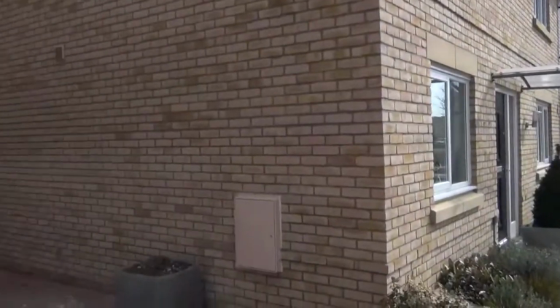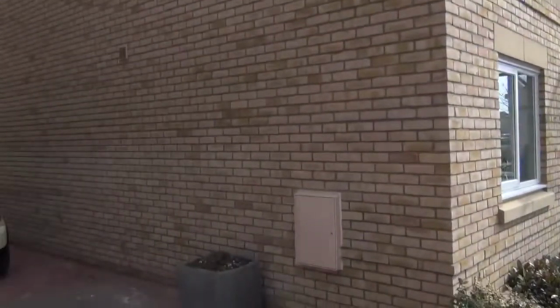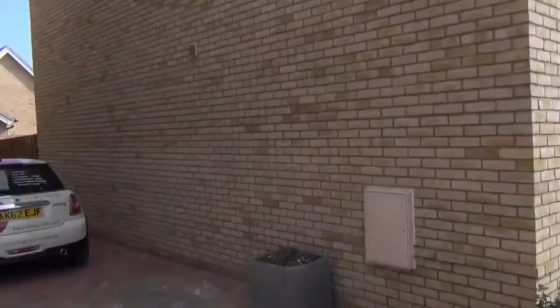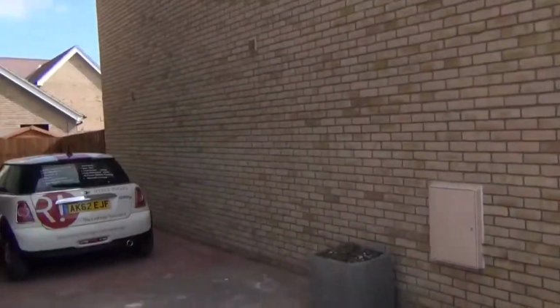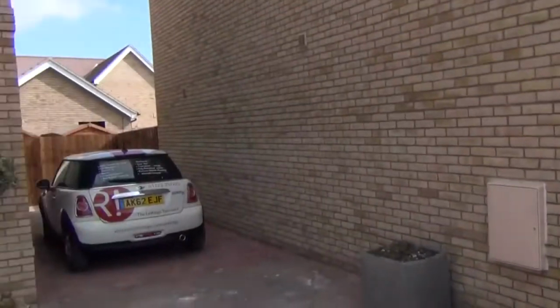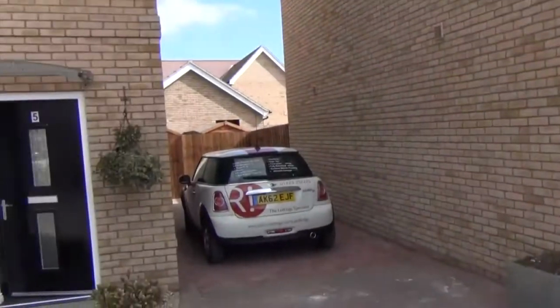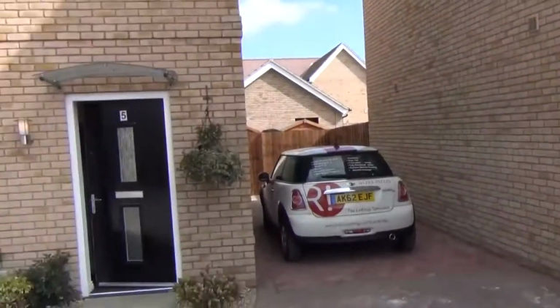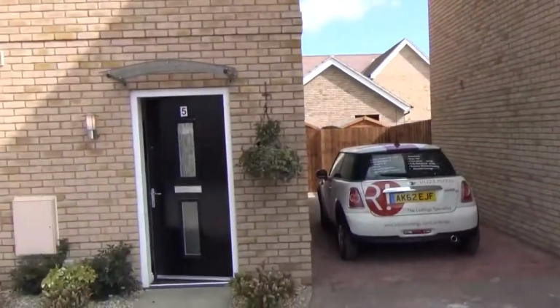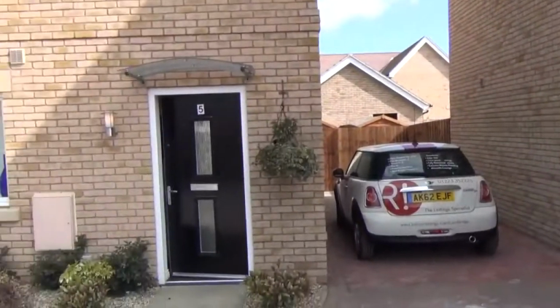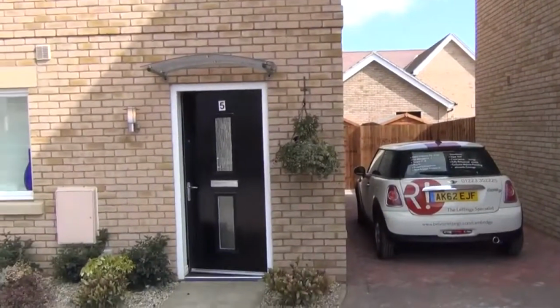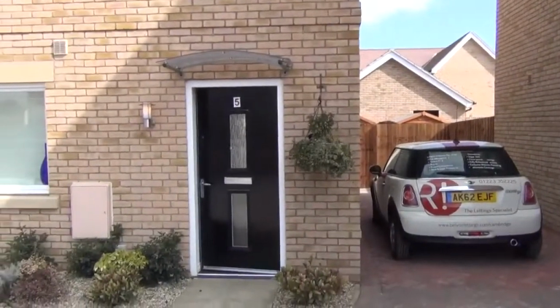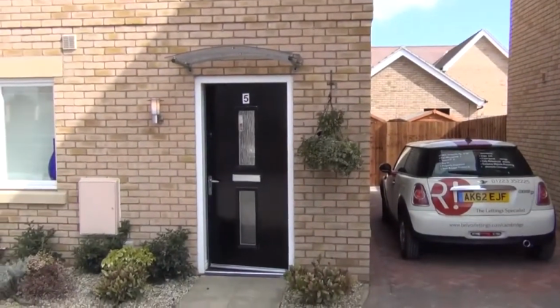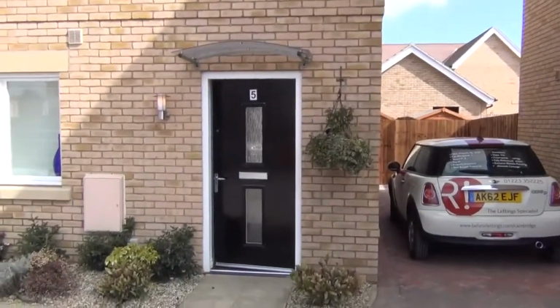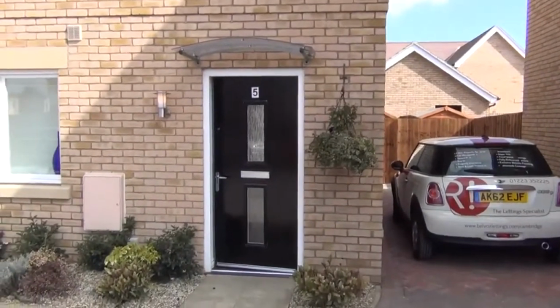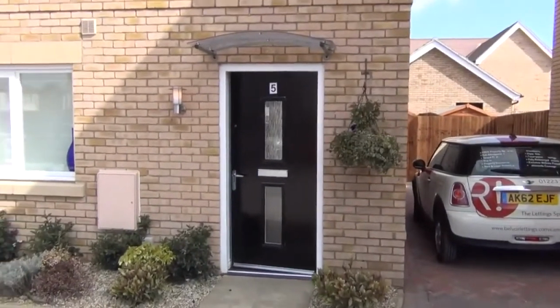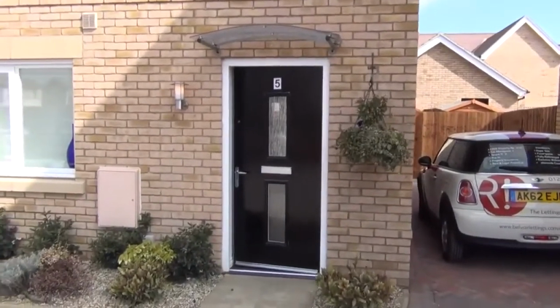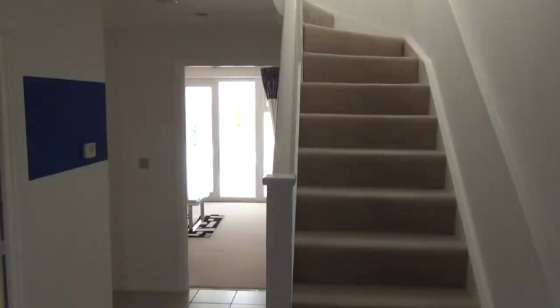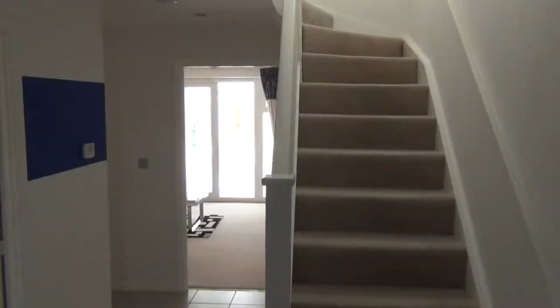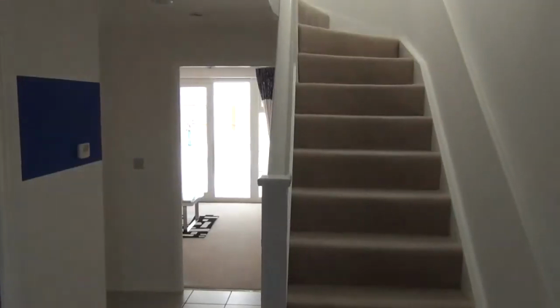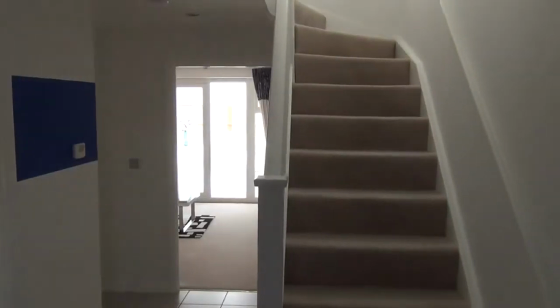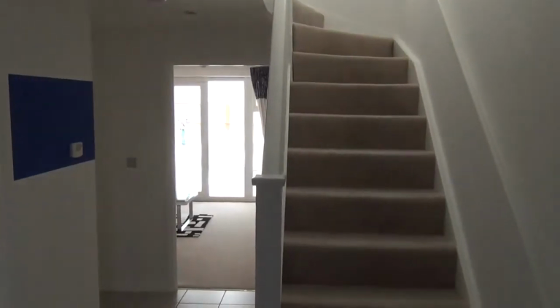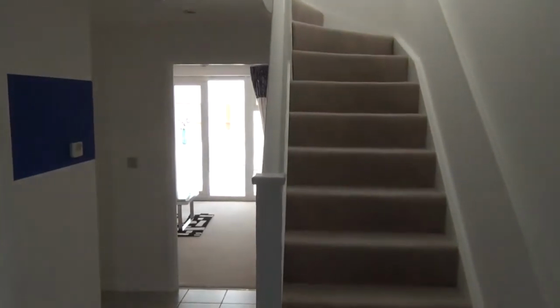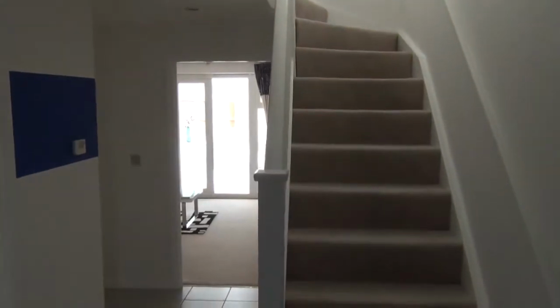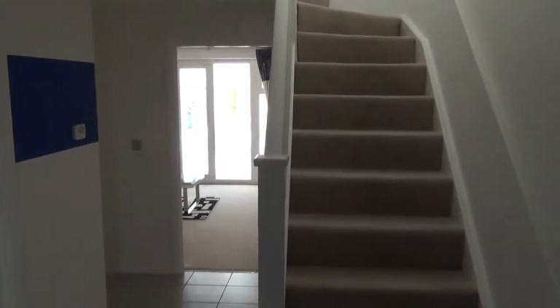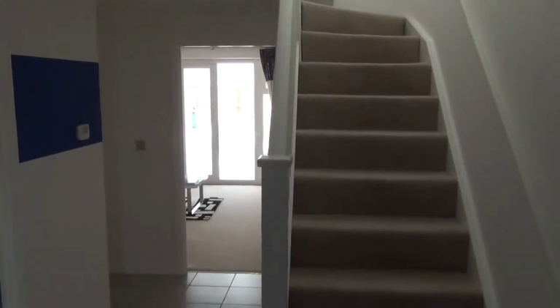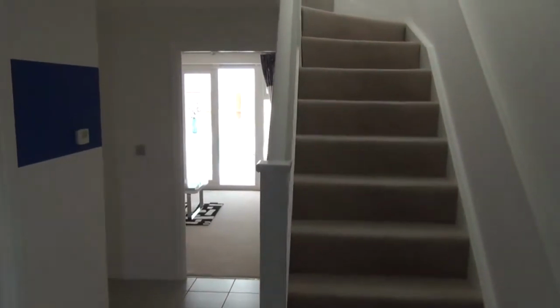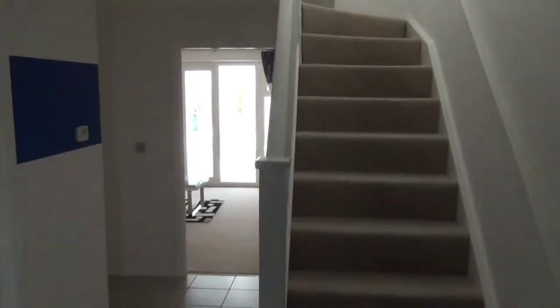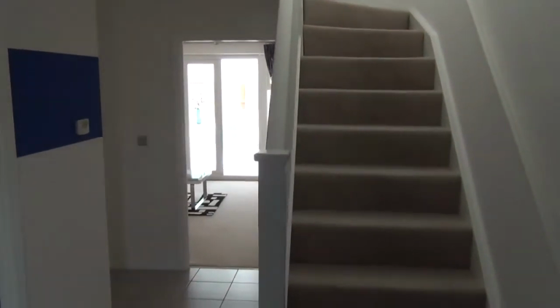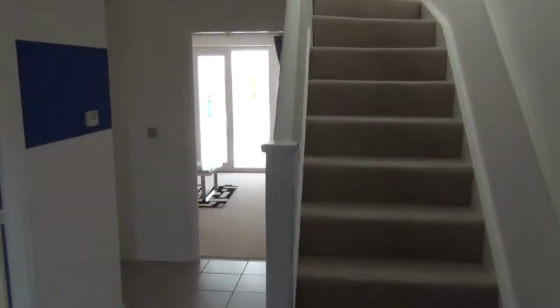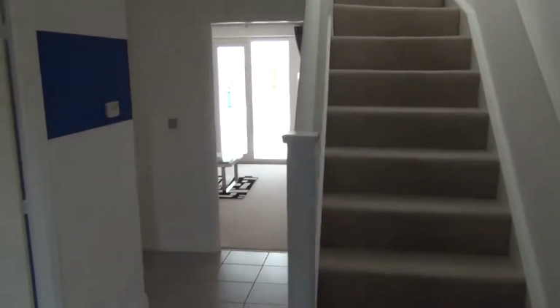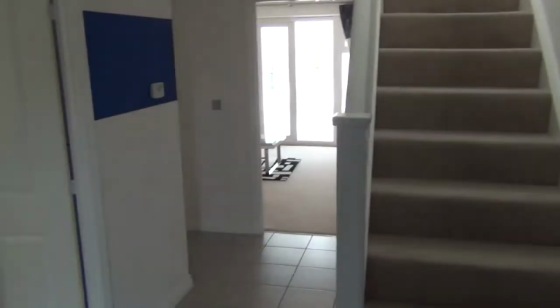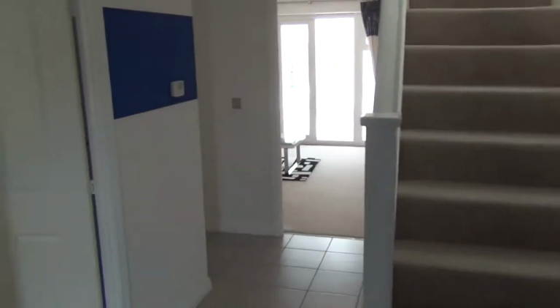We go inside the property now. We are inside the property entrance hall.